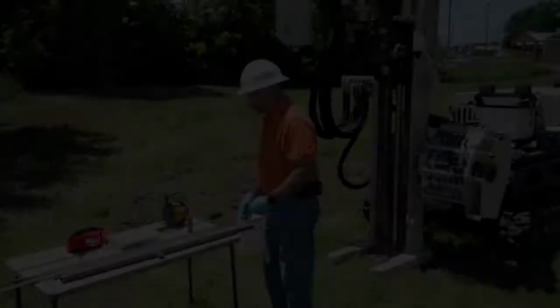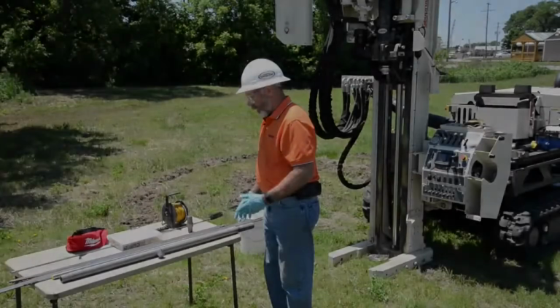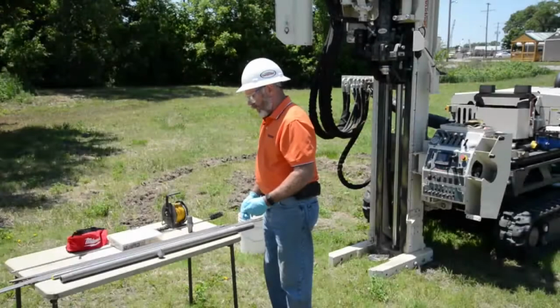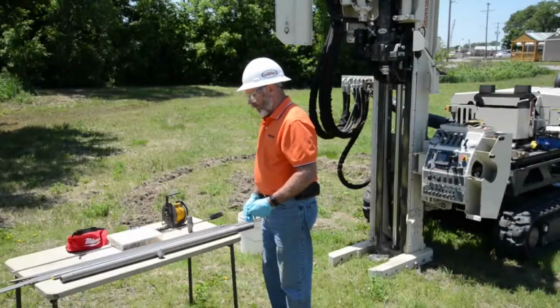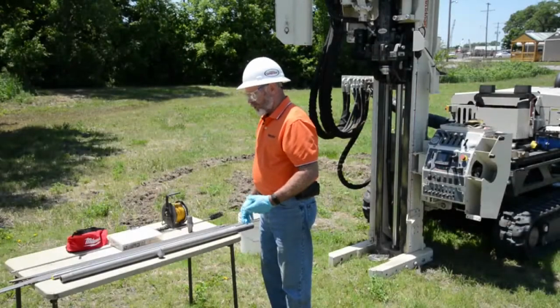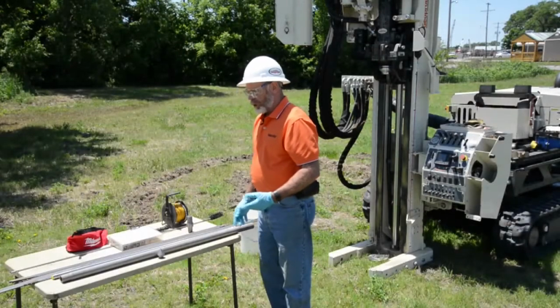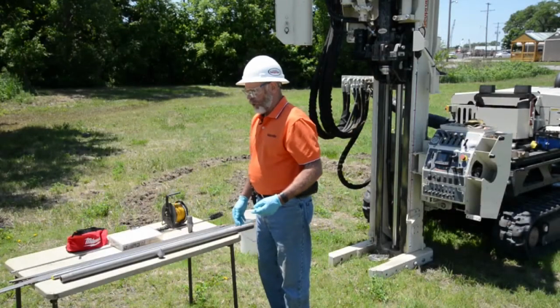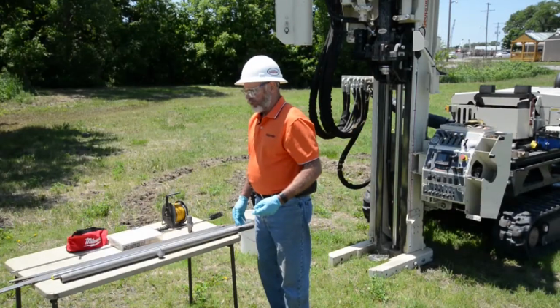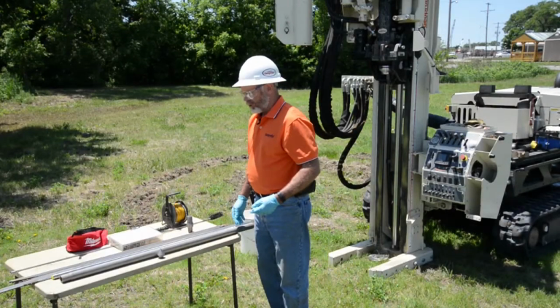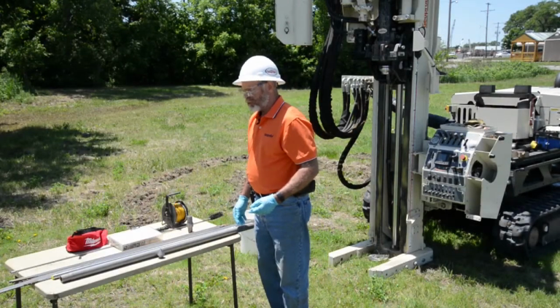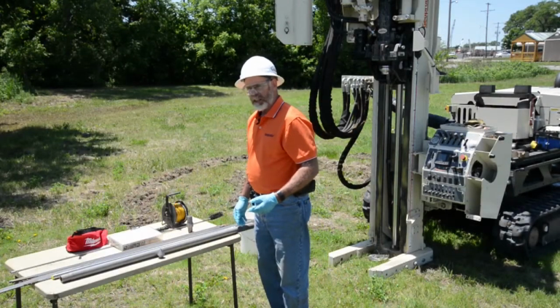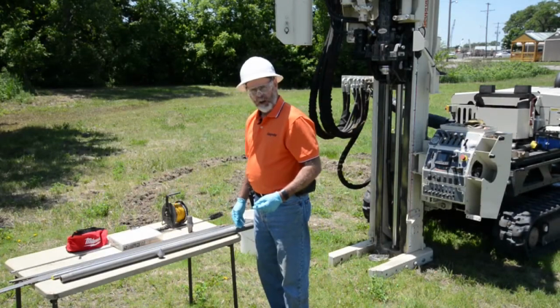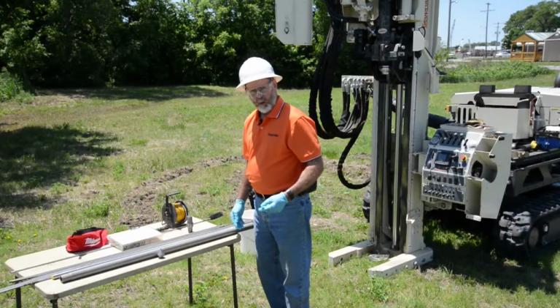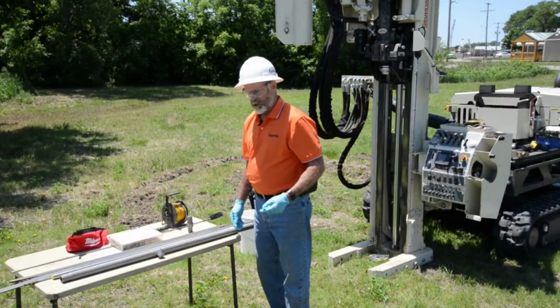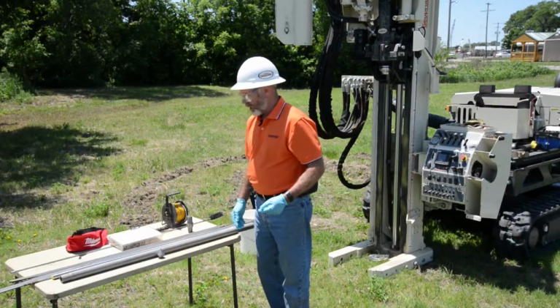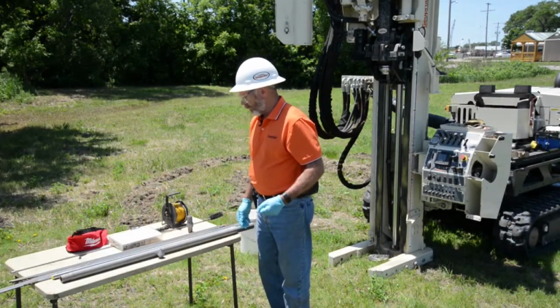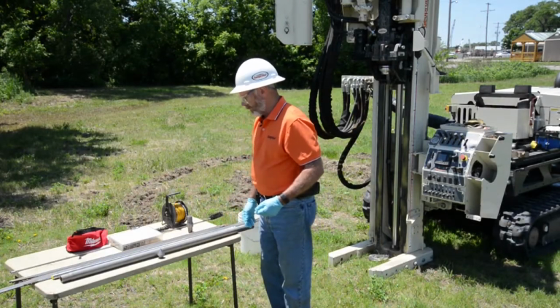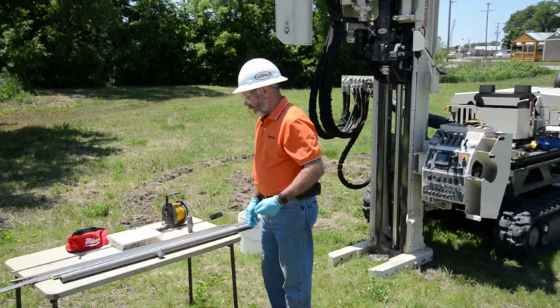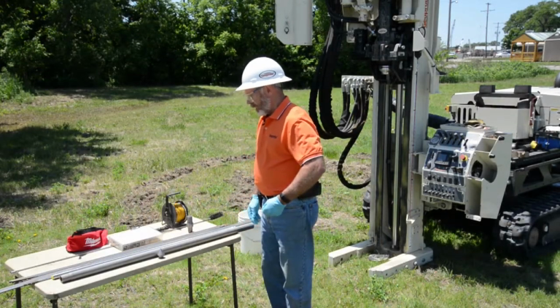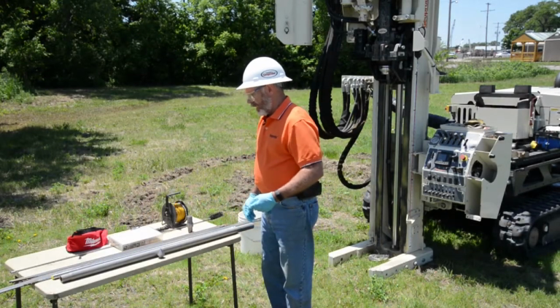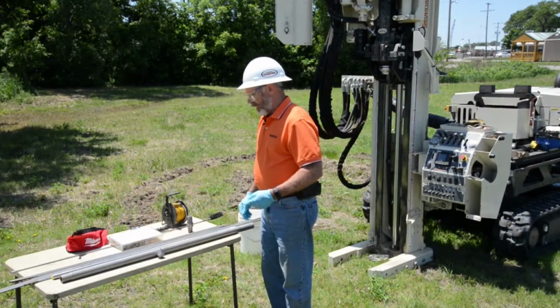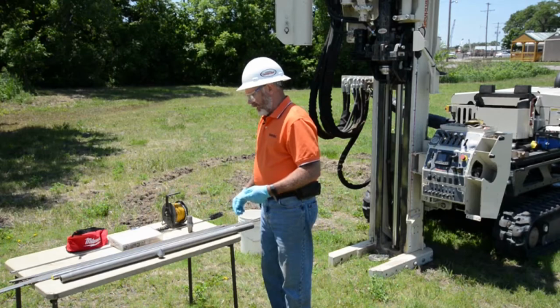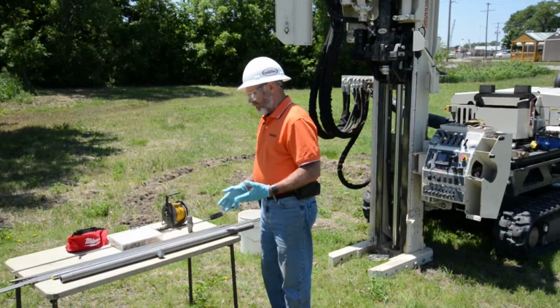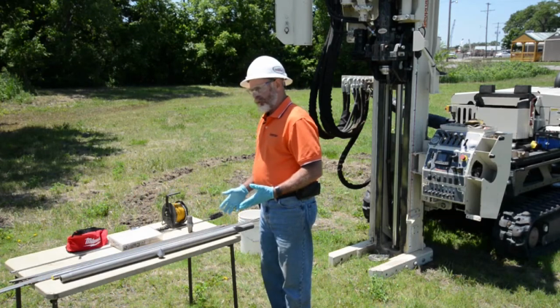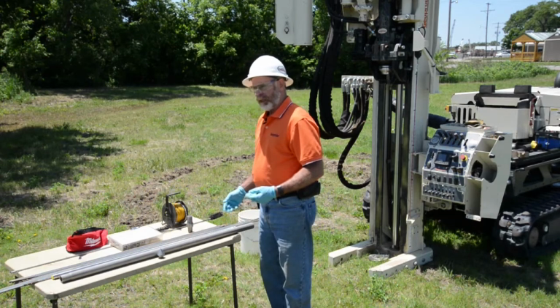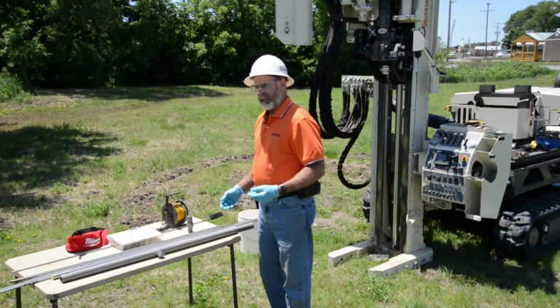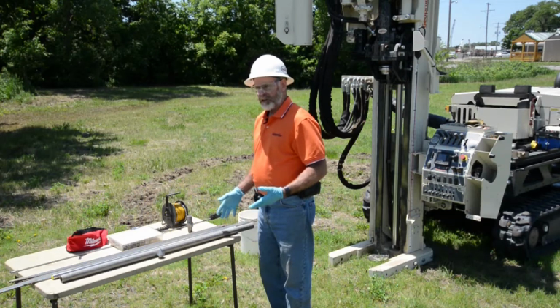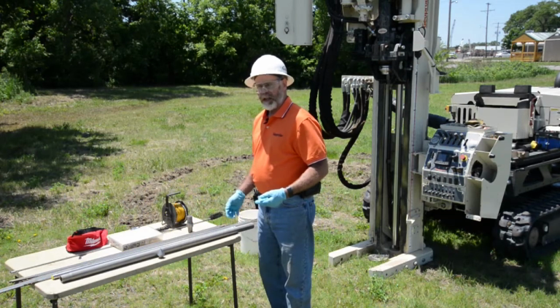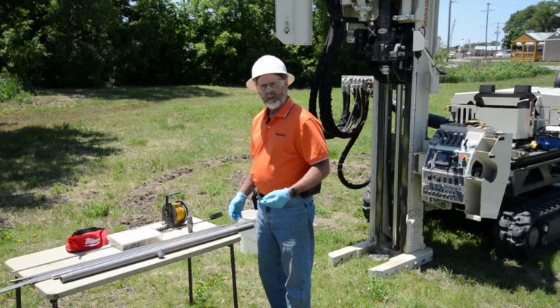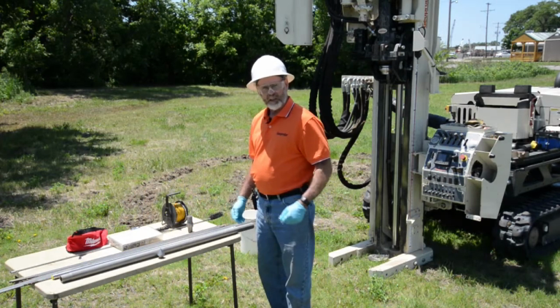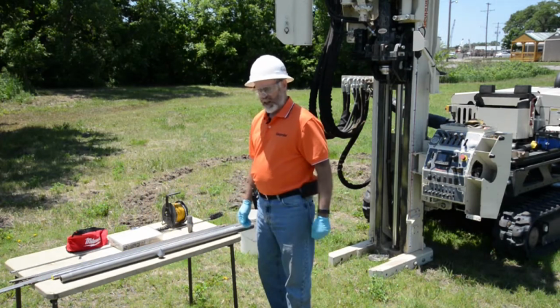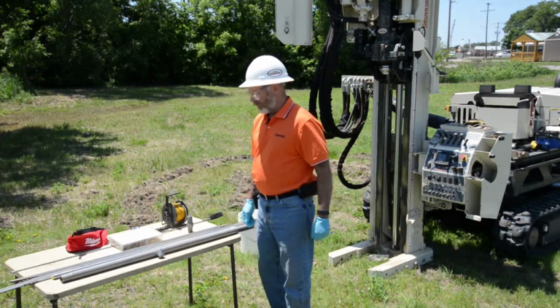Here we're going to look at the ScreenPoint 16 groundwater sampler — assembly, installation, and sampling.